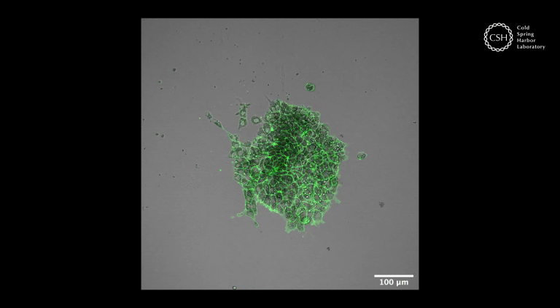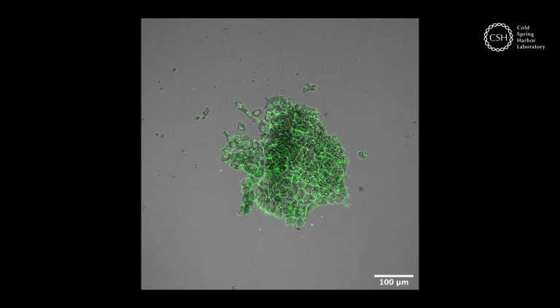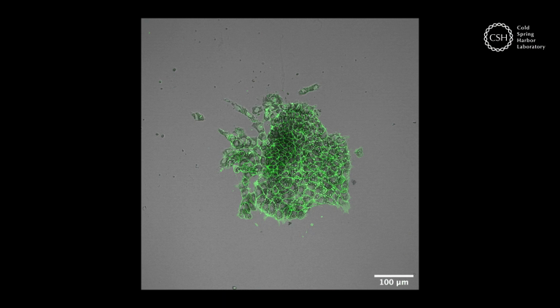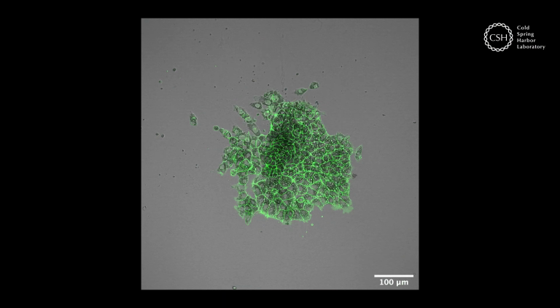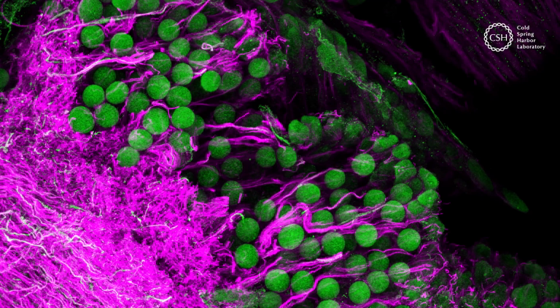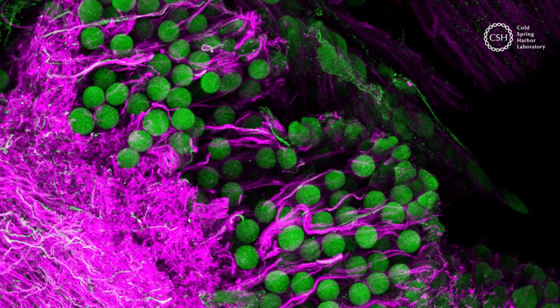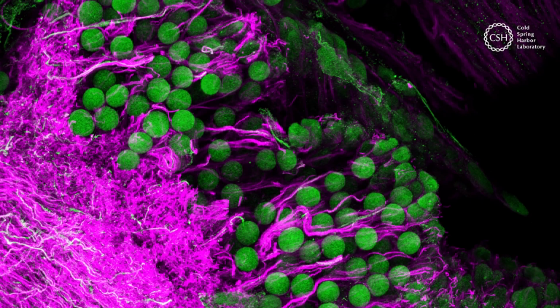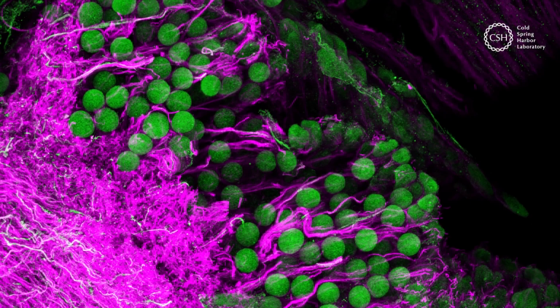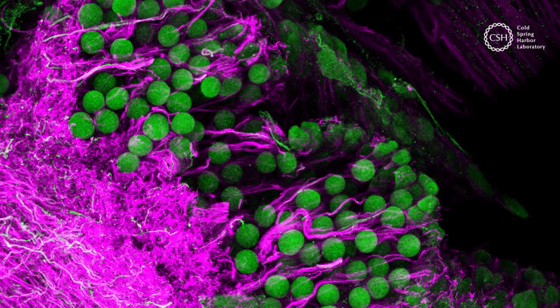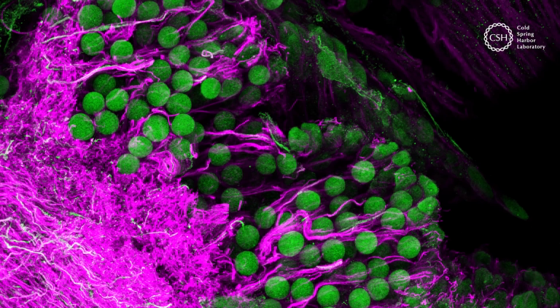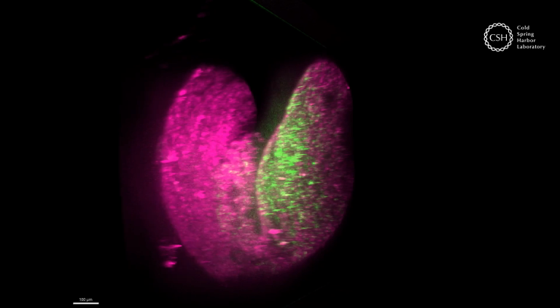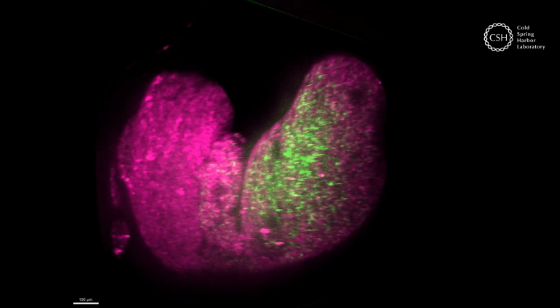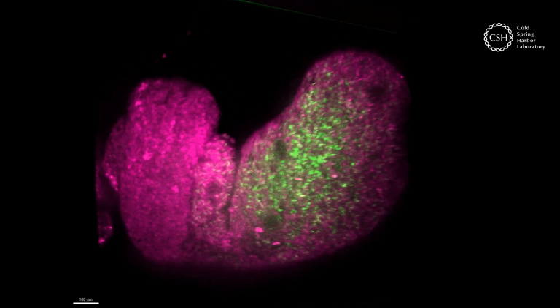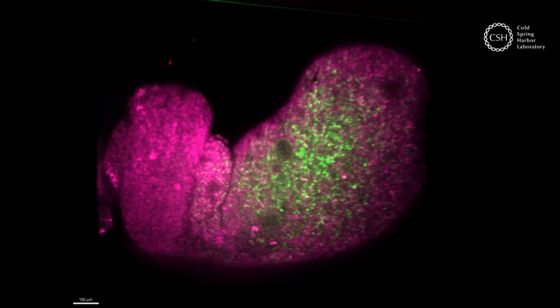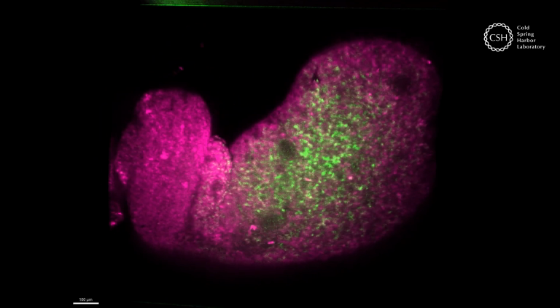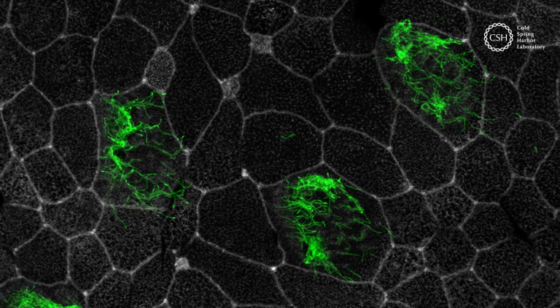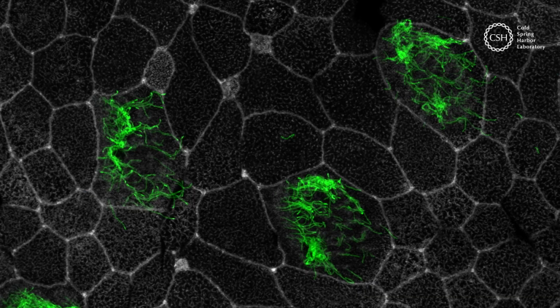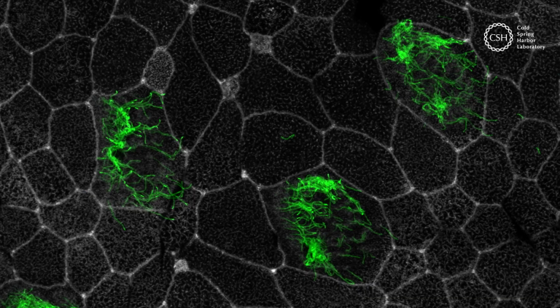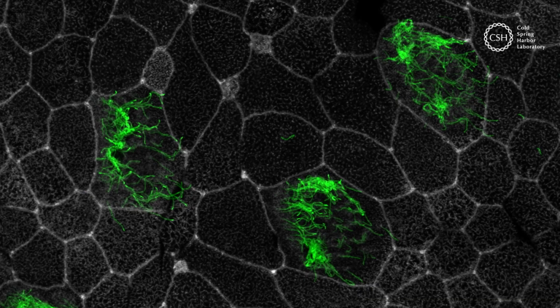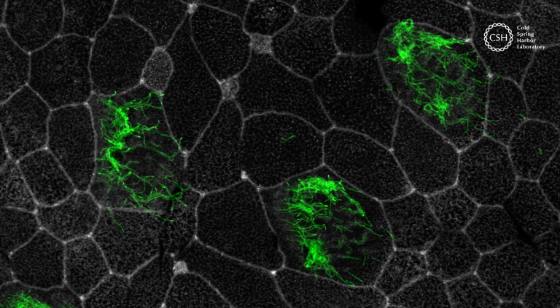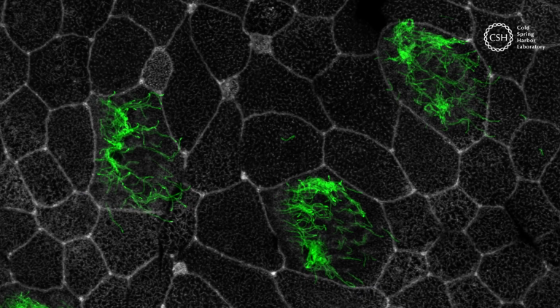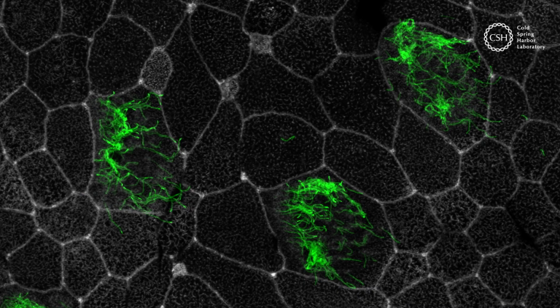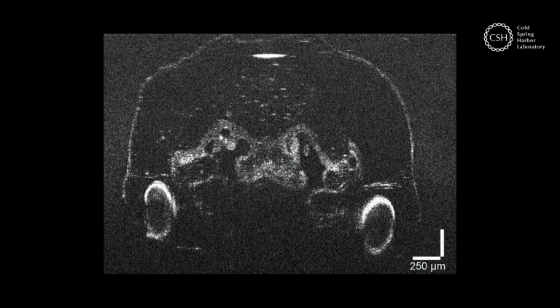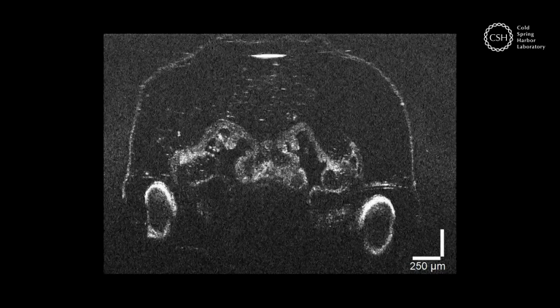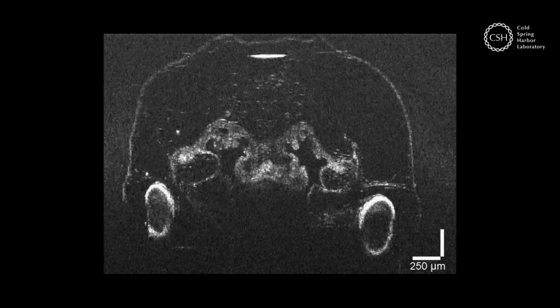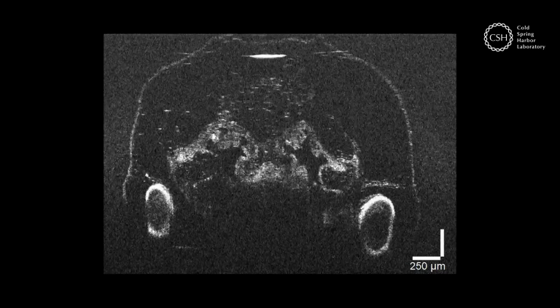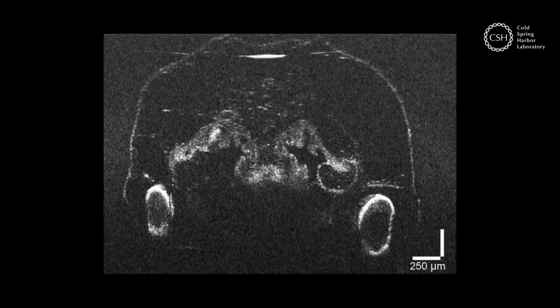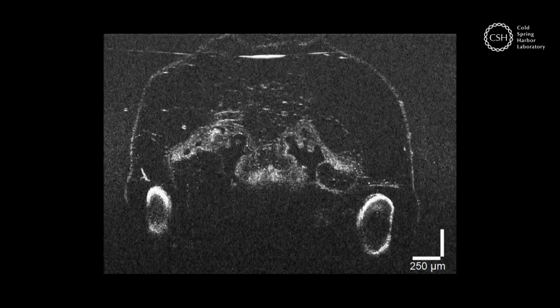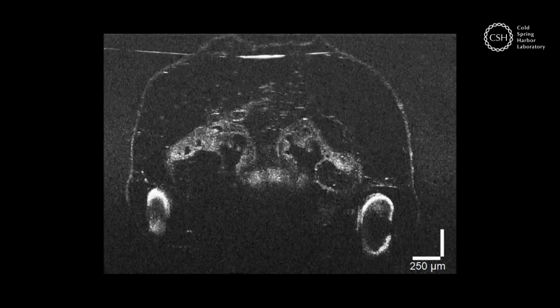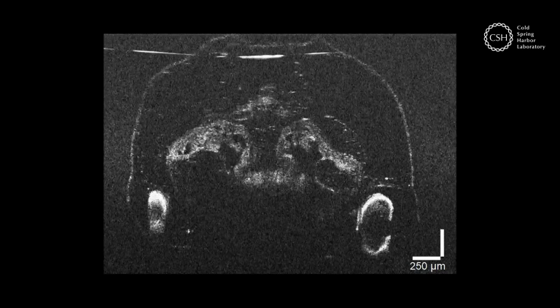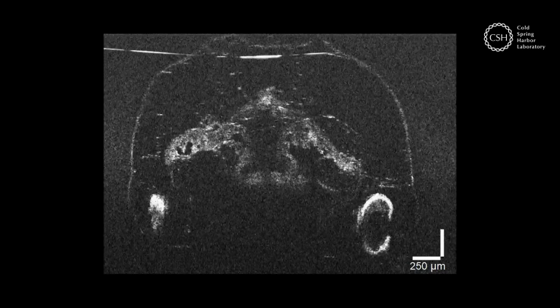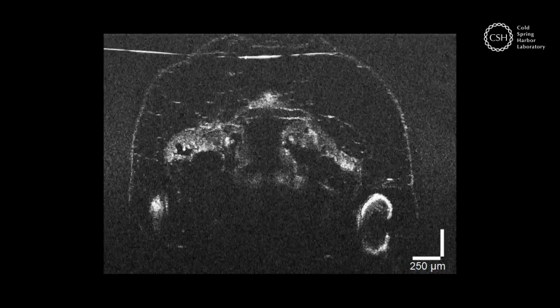Cloning, stem cells, organoids, genome editing — all have froggy origins.